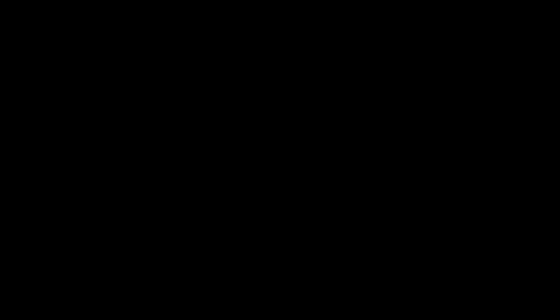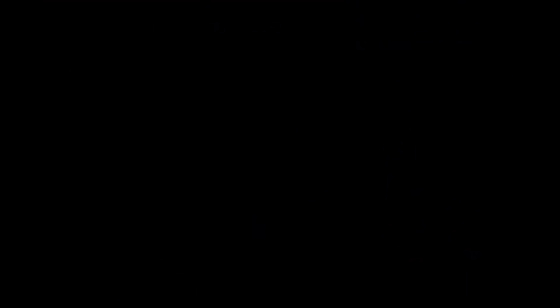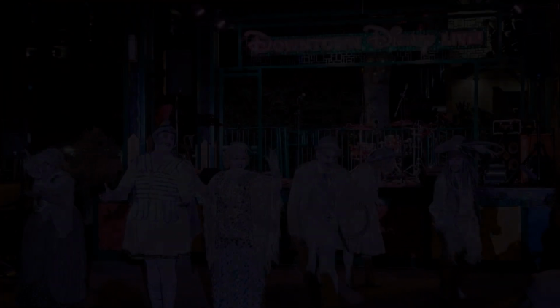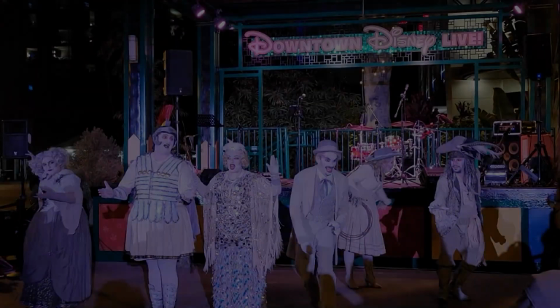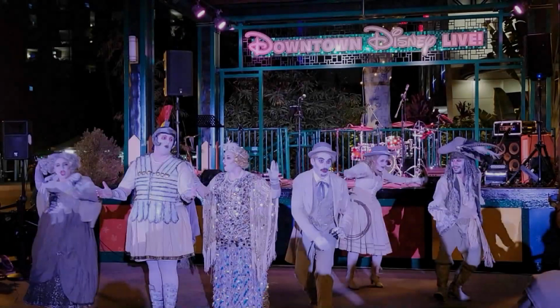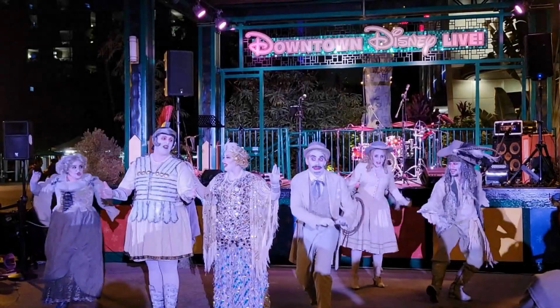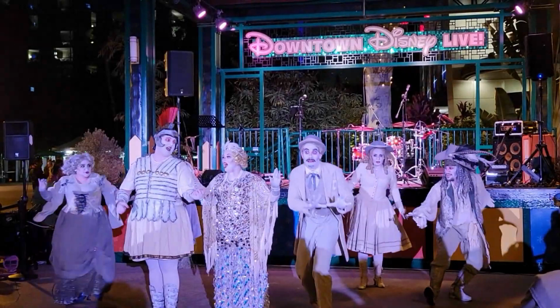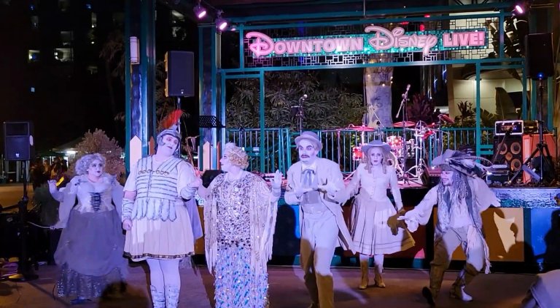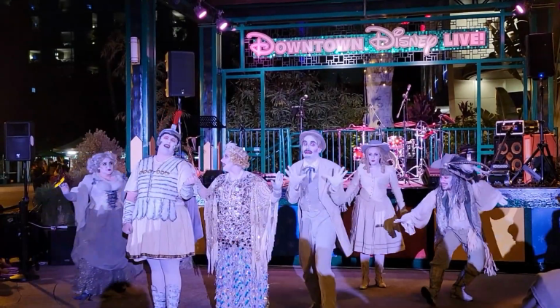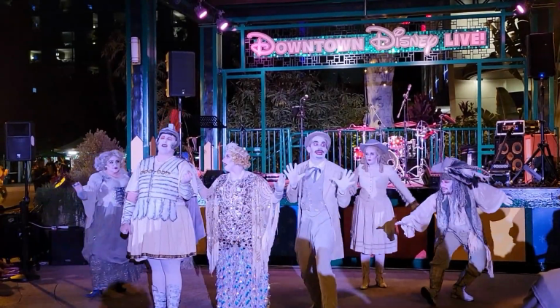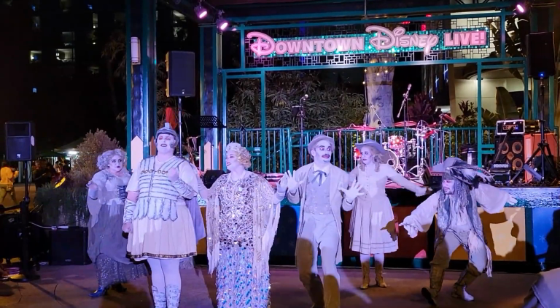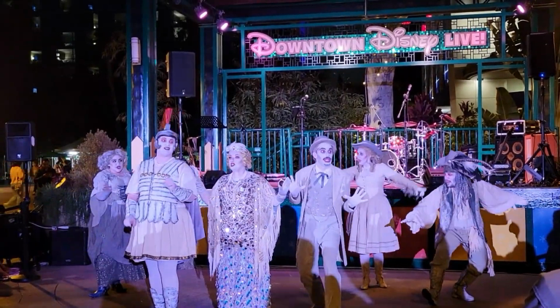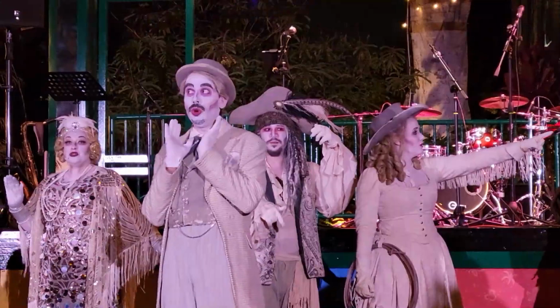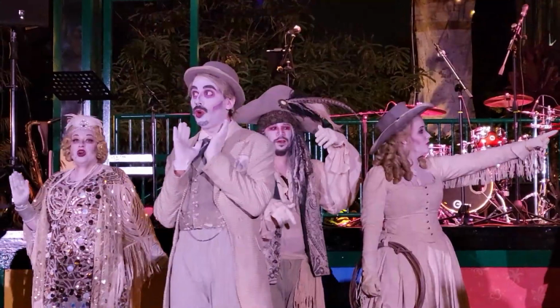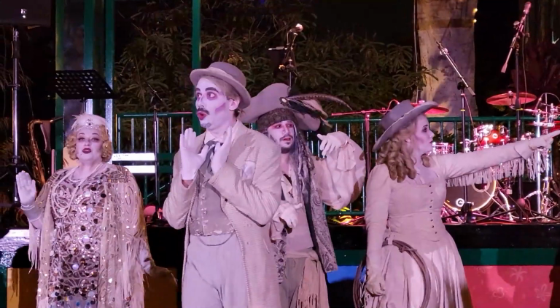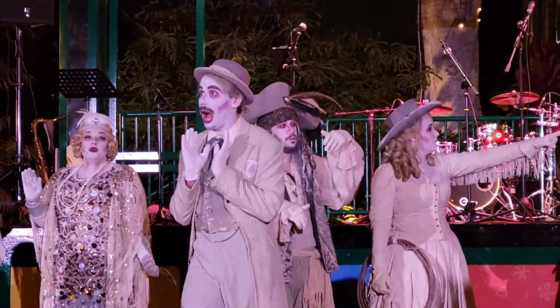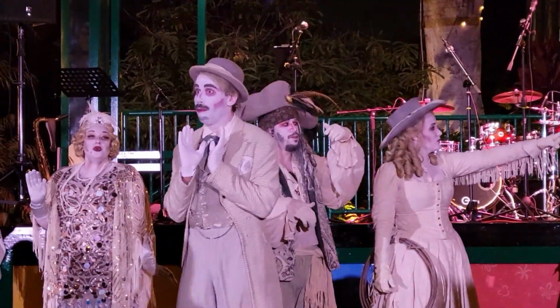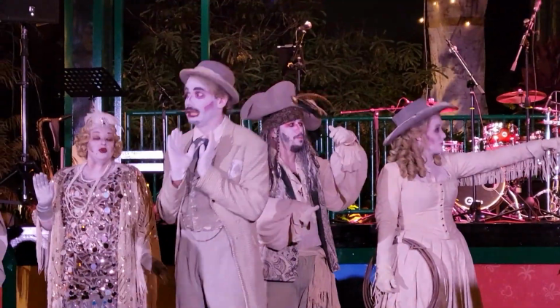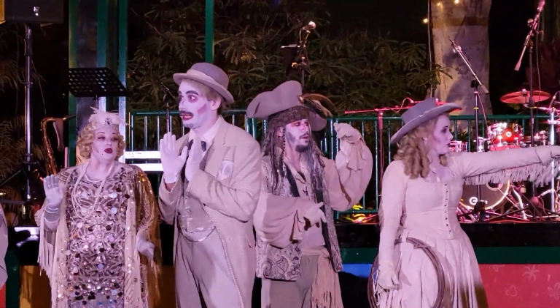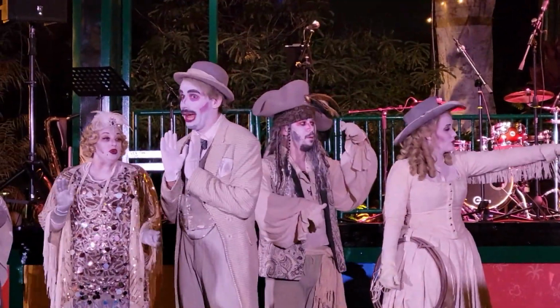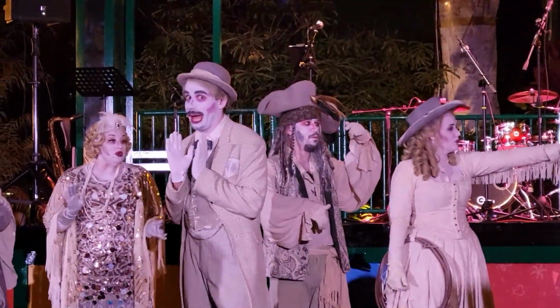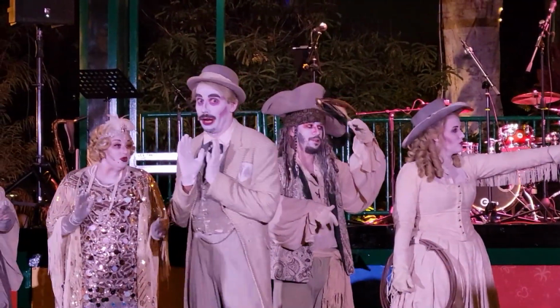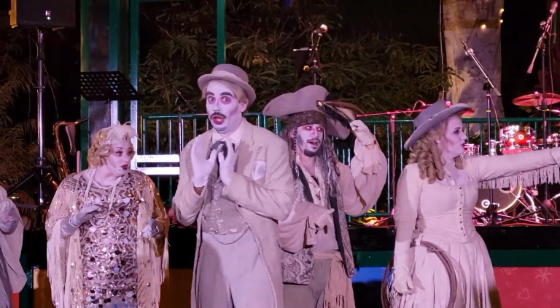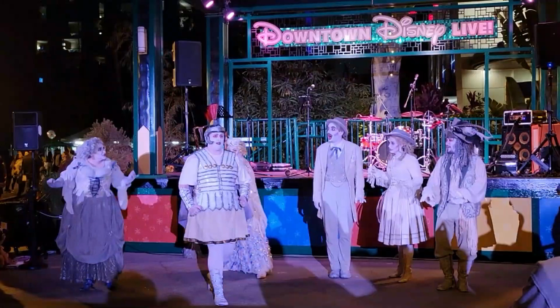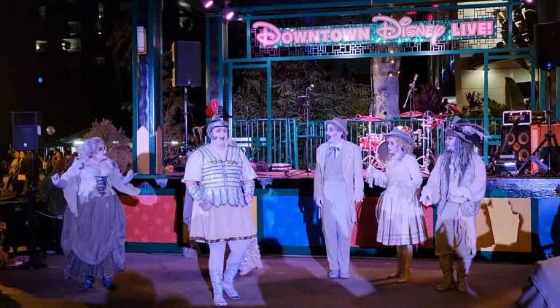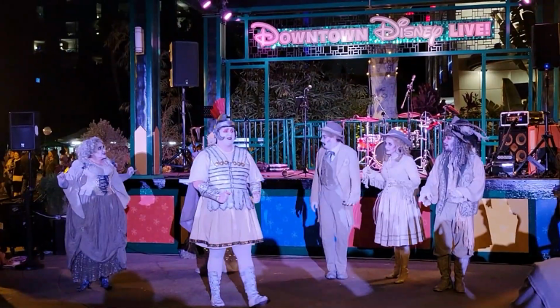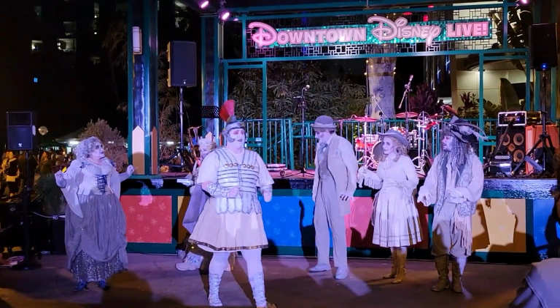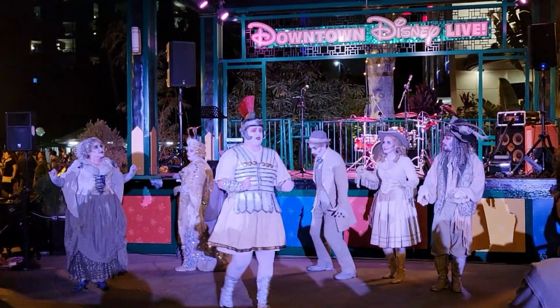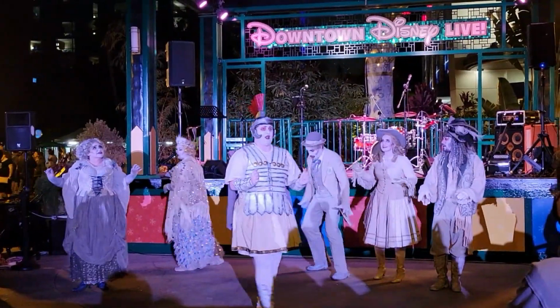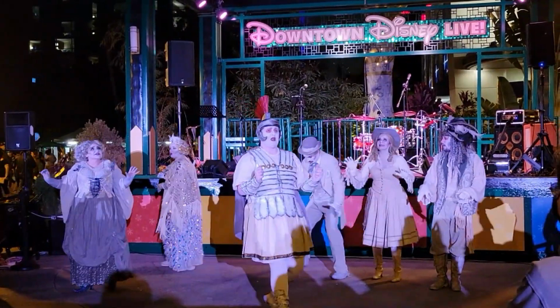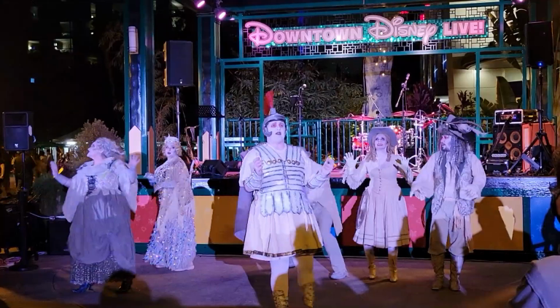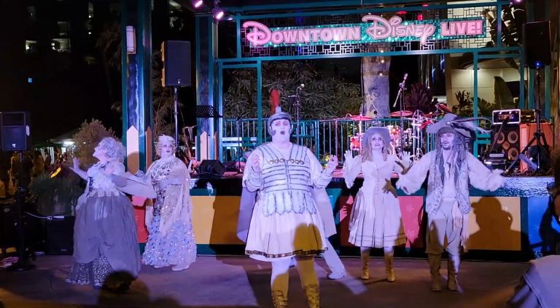This is Halloween, everybody make a scene! I'm pretty scared. There's color everywhere.